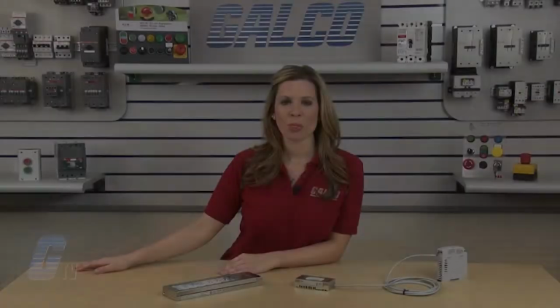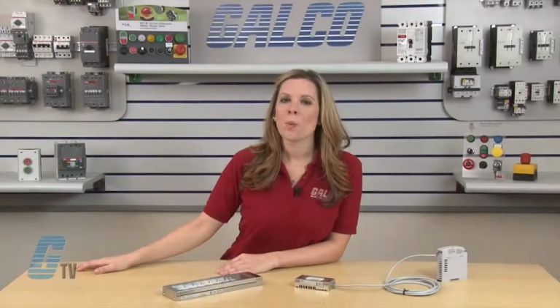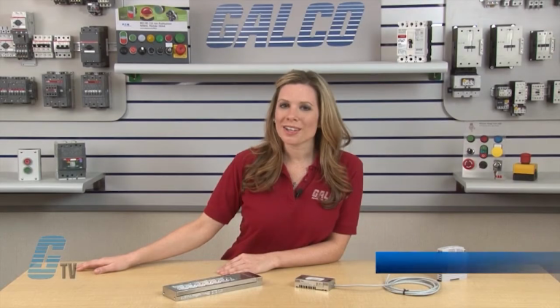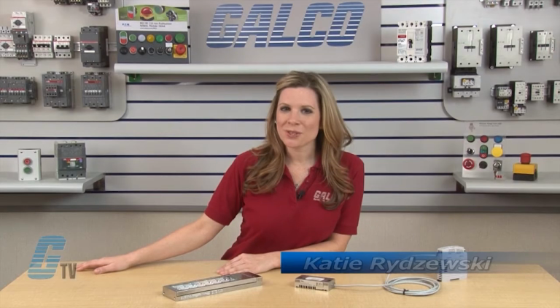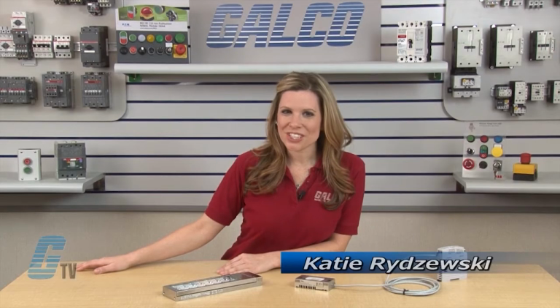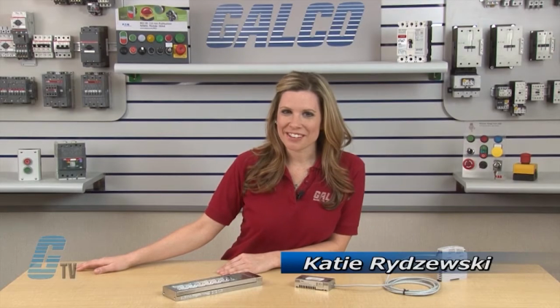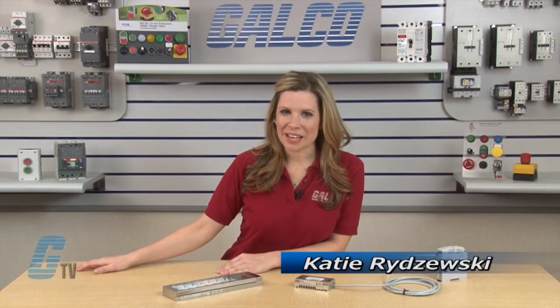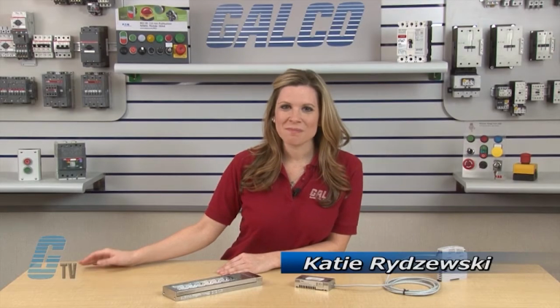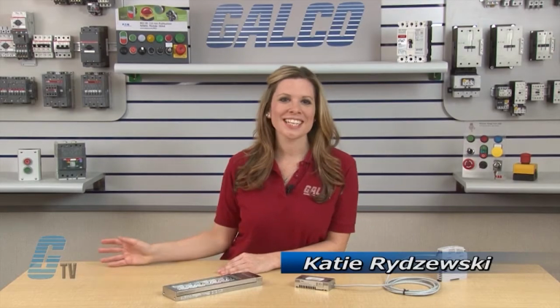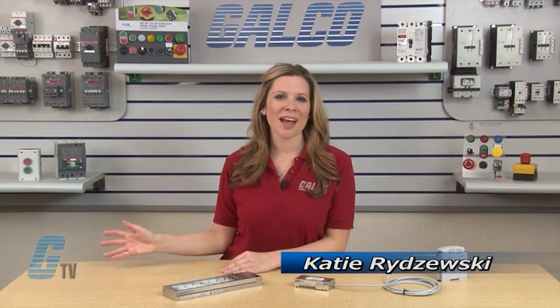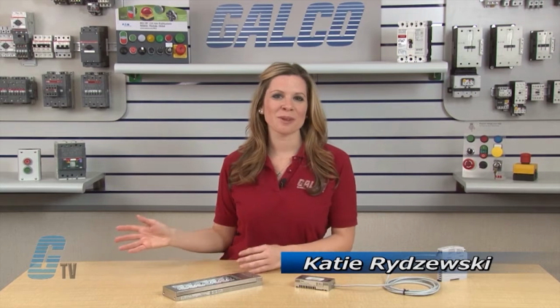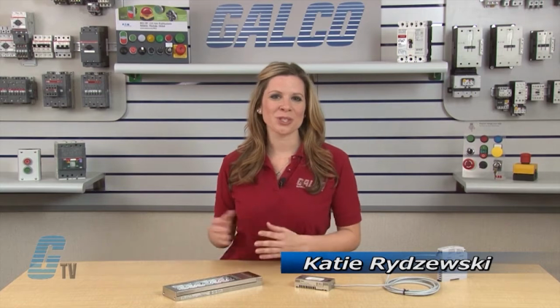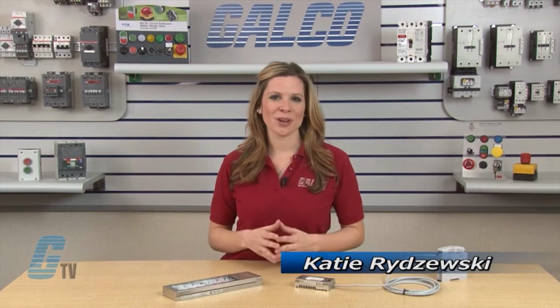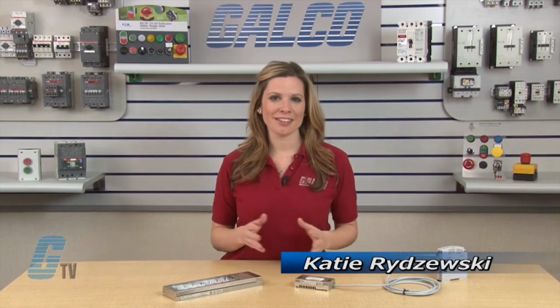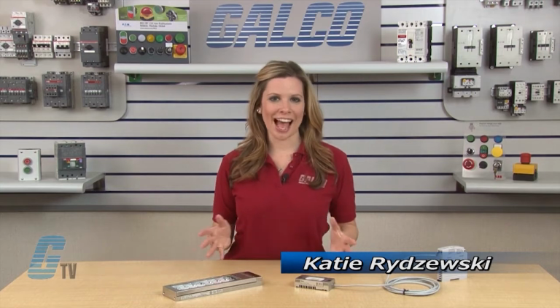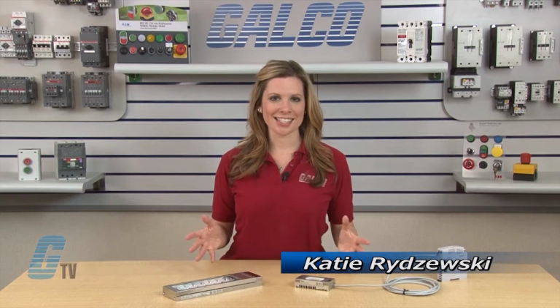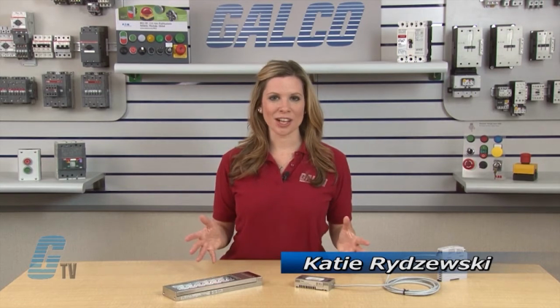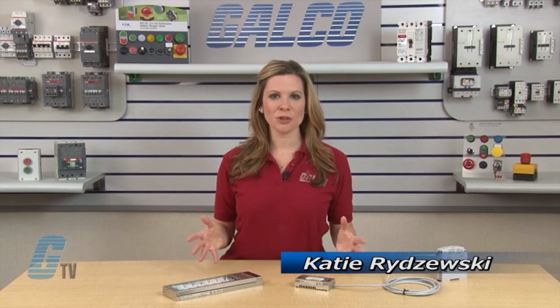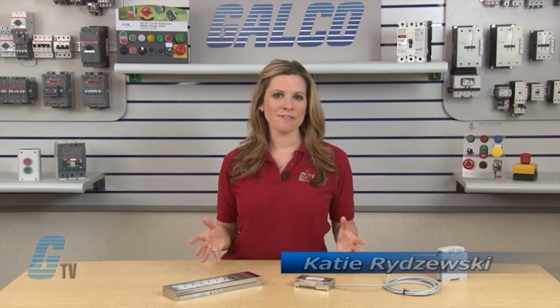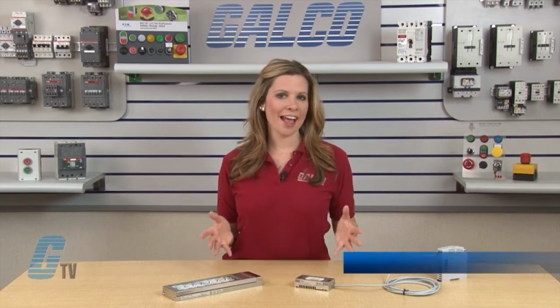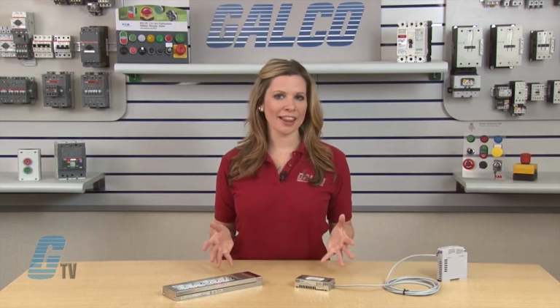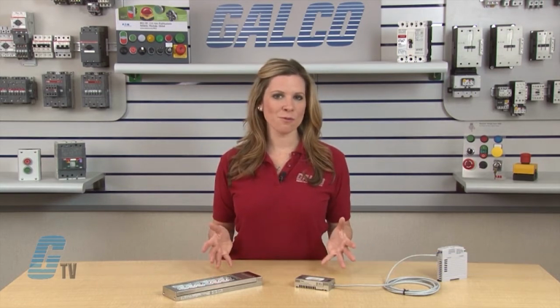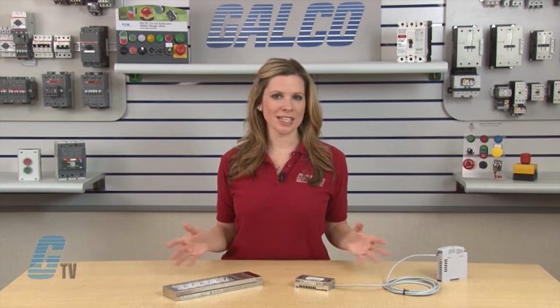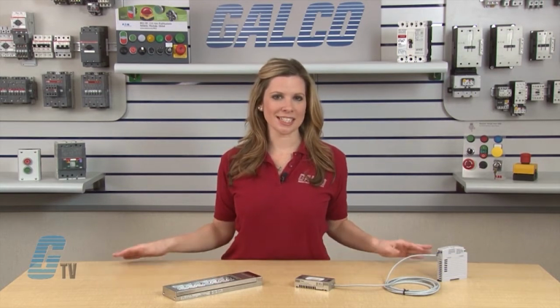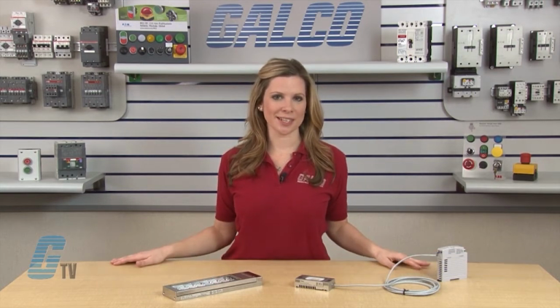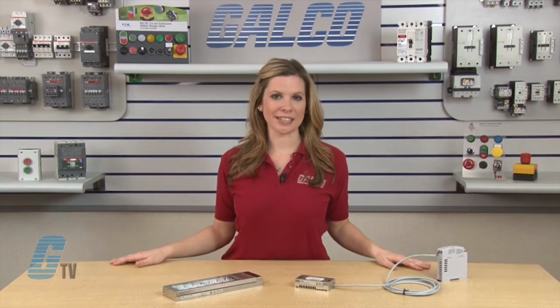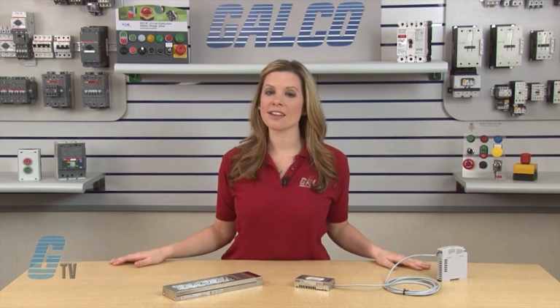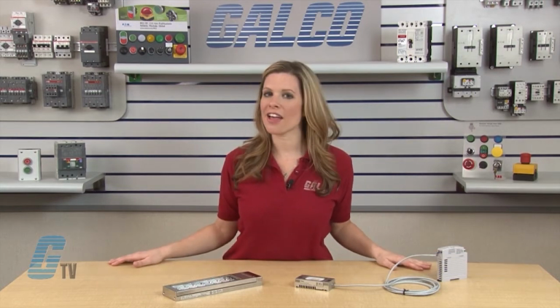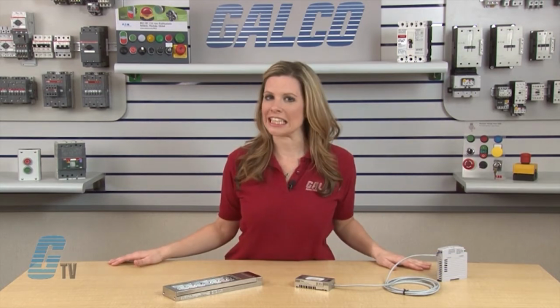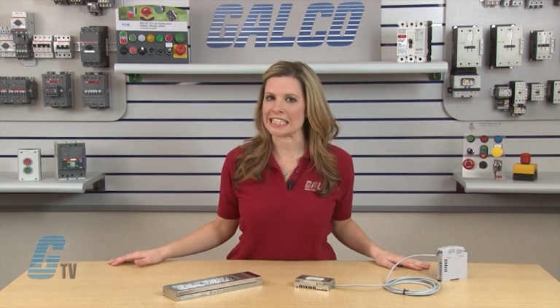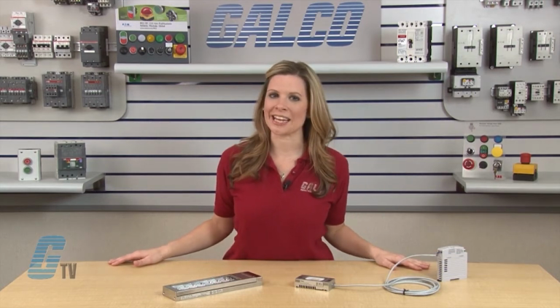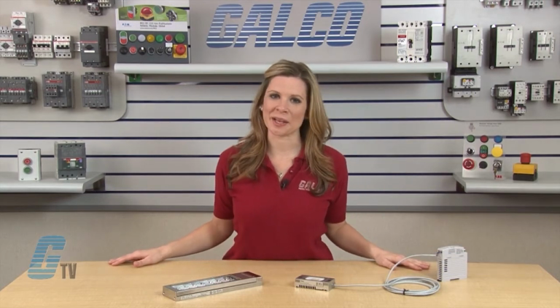Welcome to G-TV! Today I will be showing you the iDeck Lumifa LF1D Series of LED Lighting.